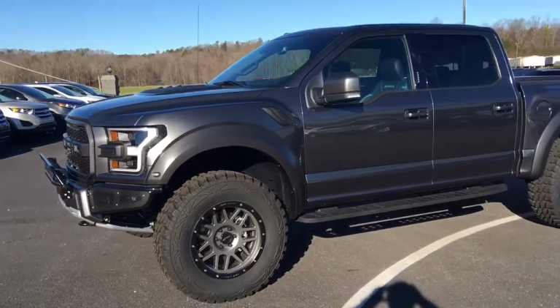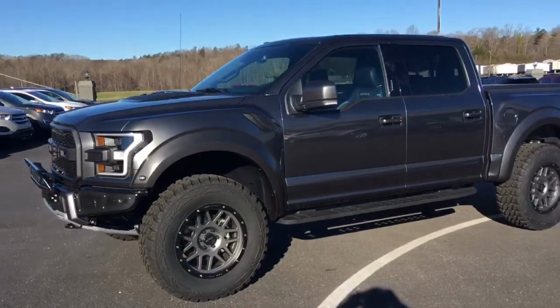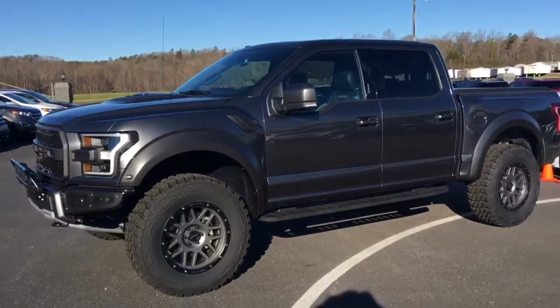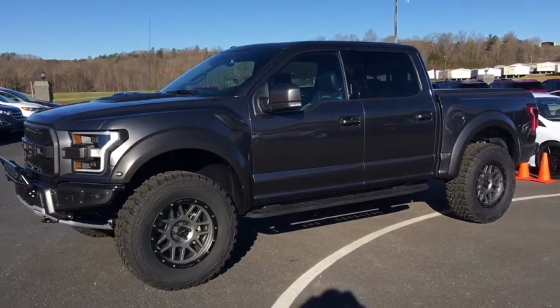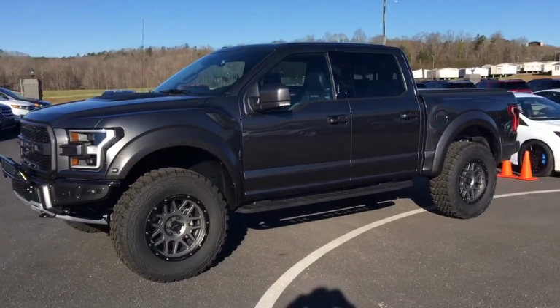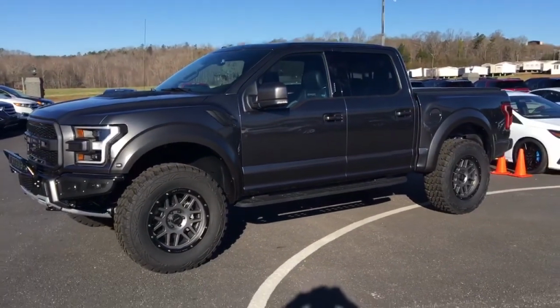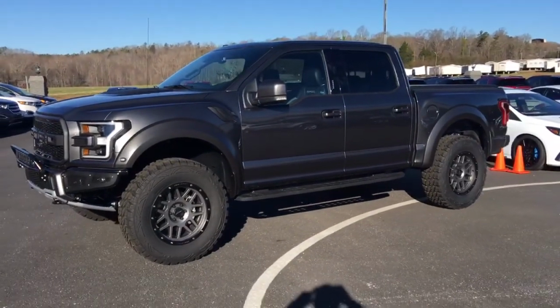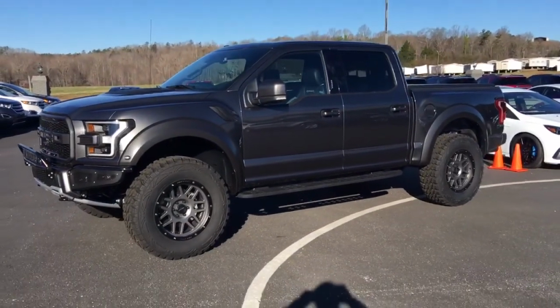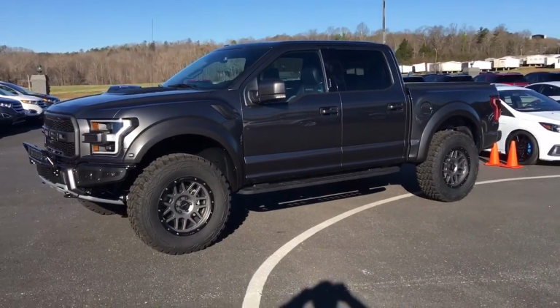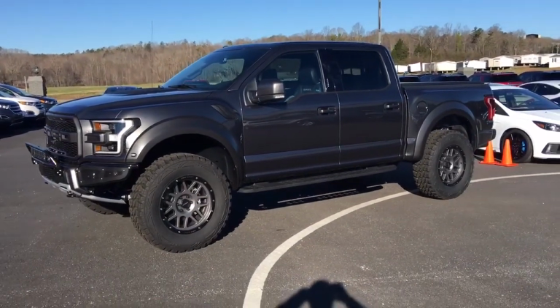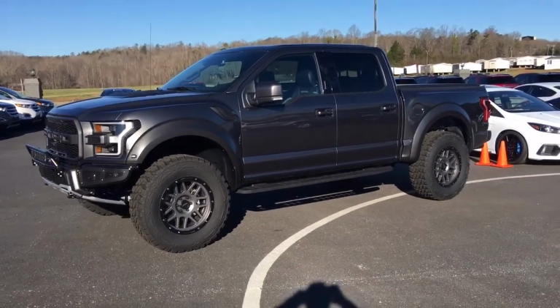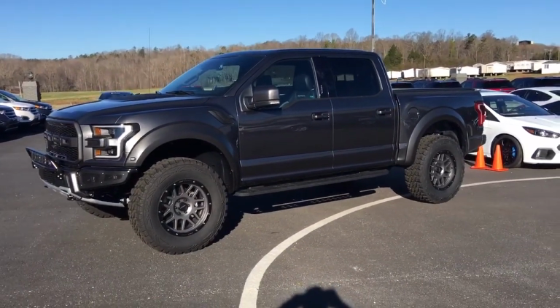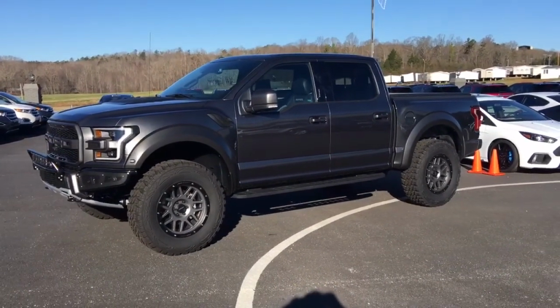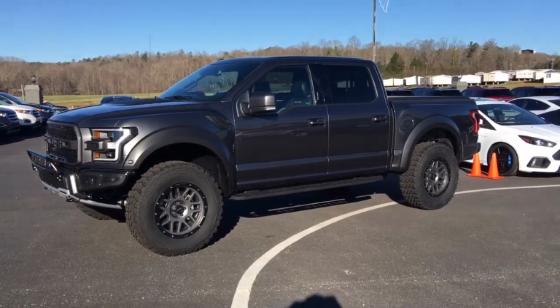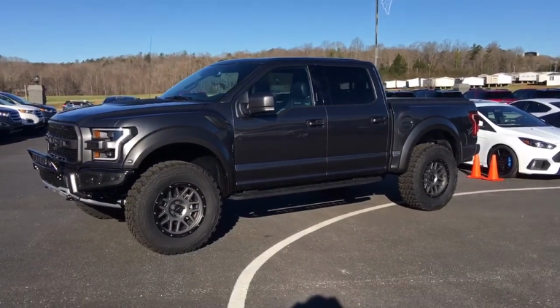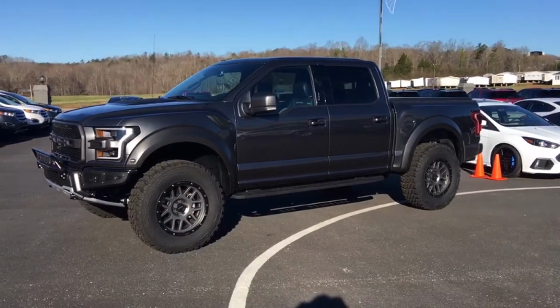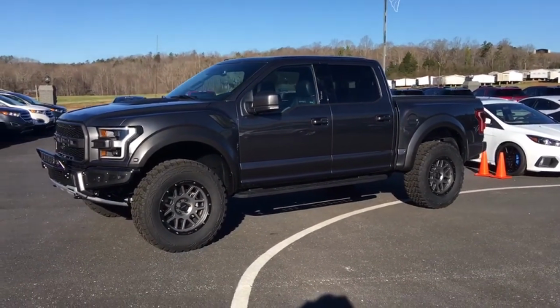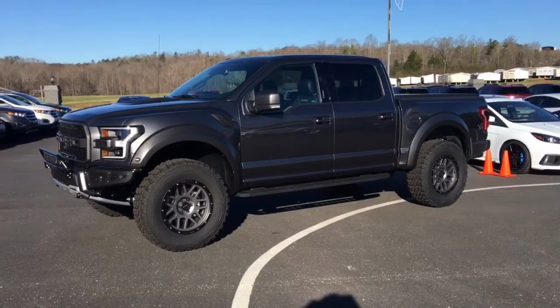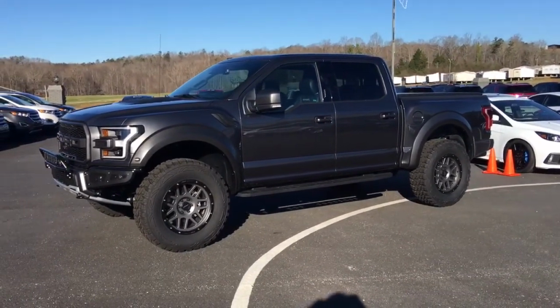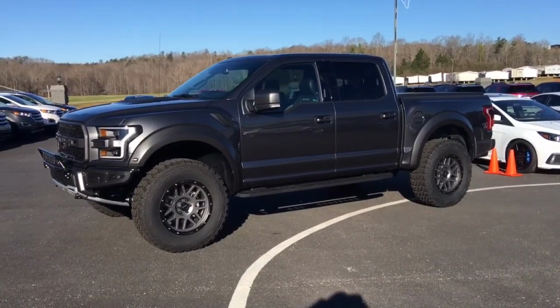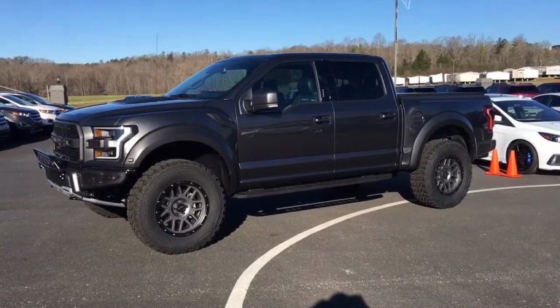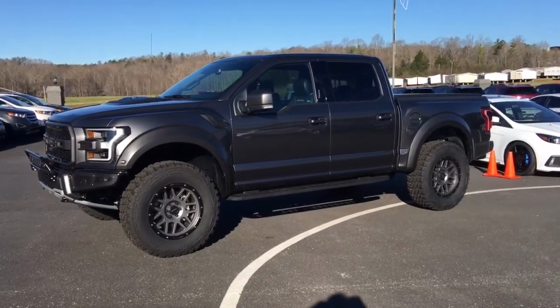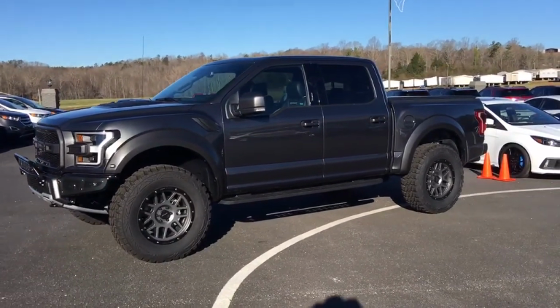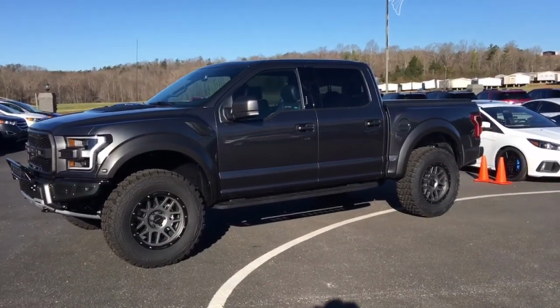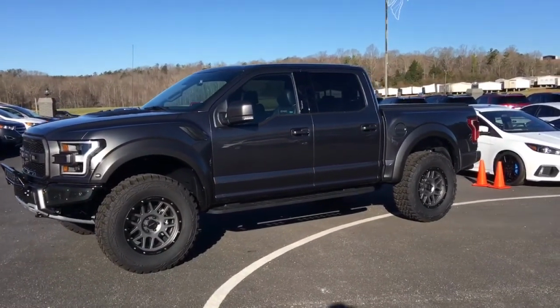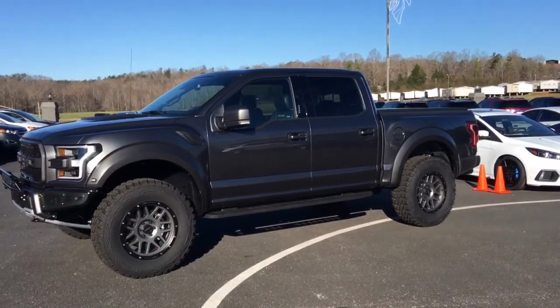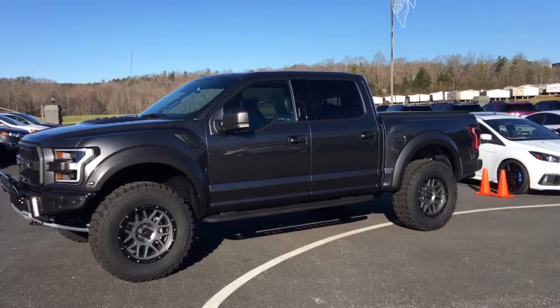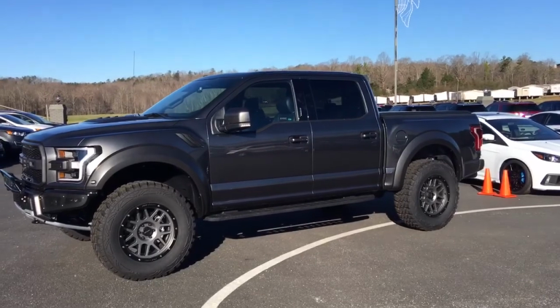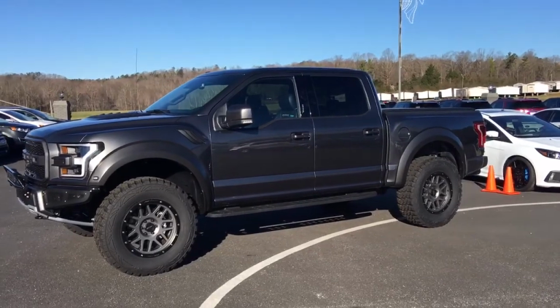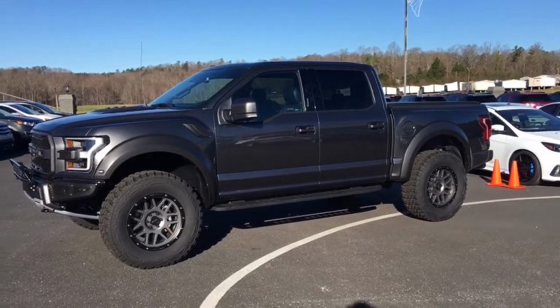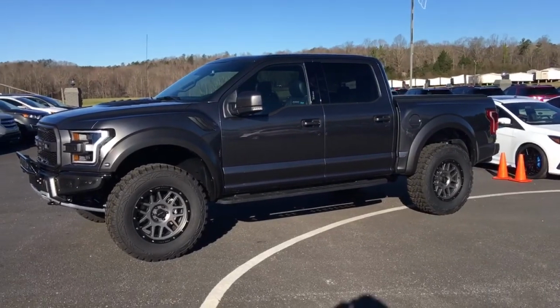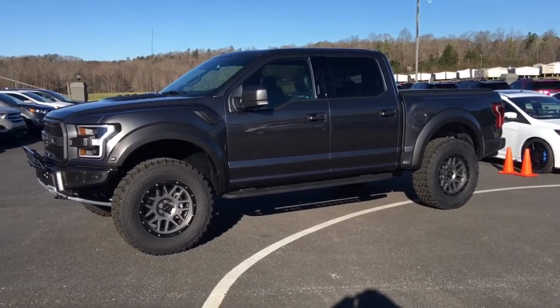Again, this is the 2018 Raptor. I just want to take a quick video and show it to you a little bit better in person. Look forward to speaking with you soon. Thanks, Brandon.